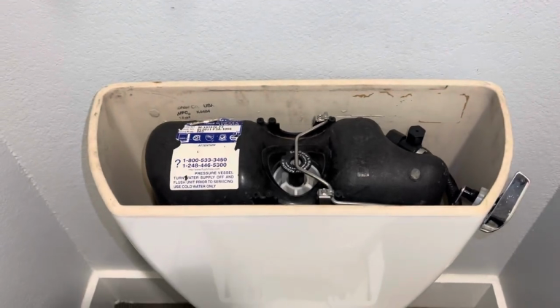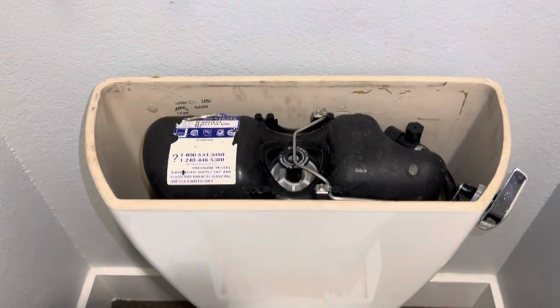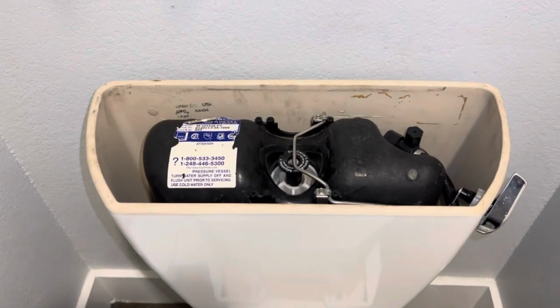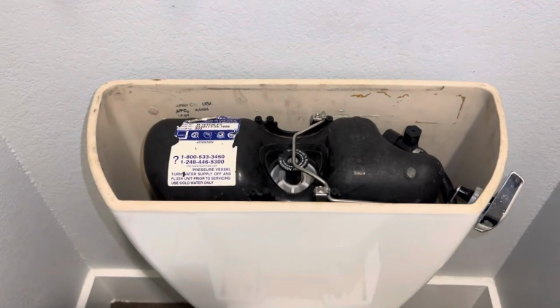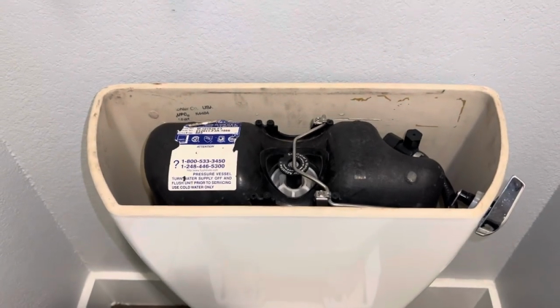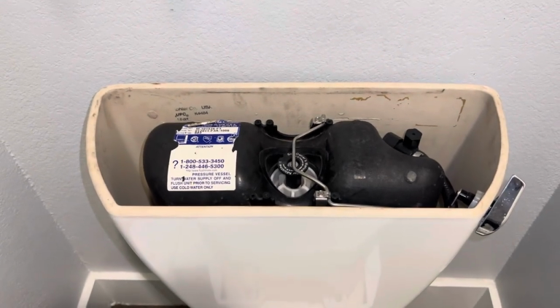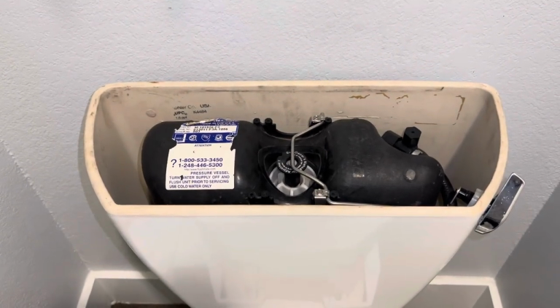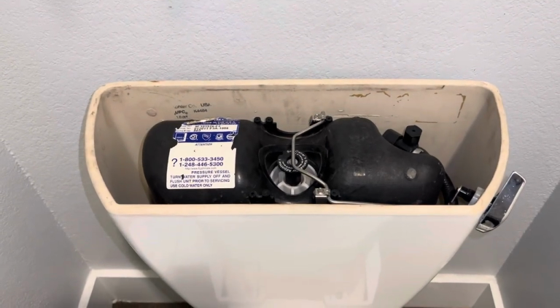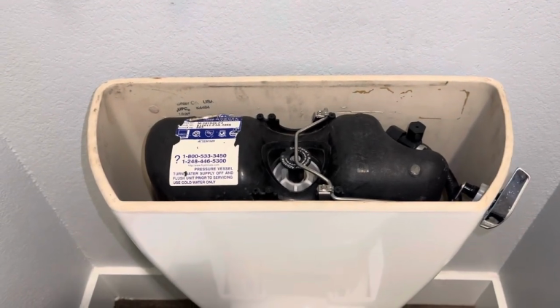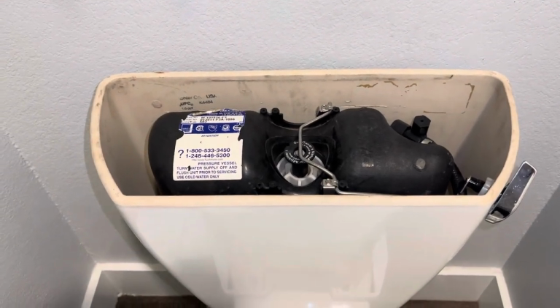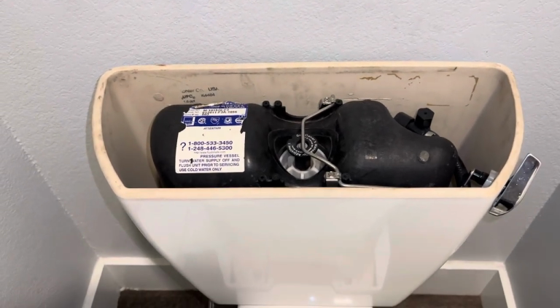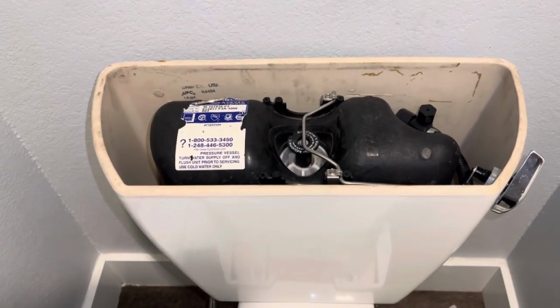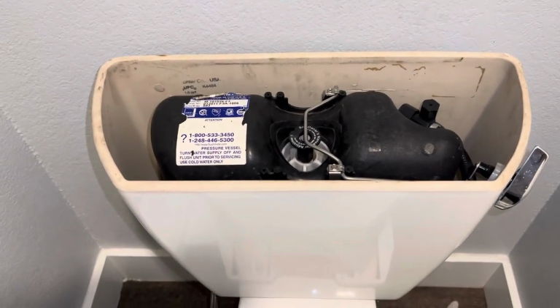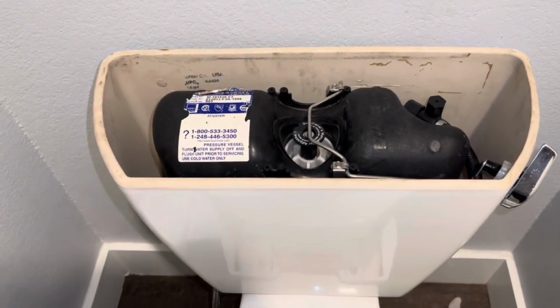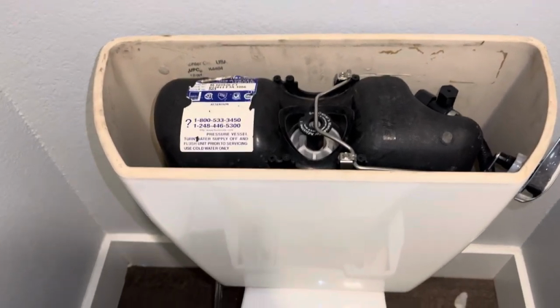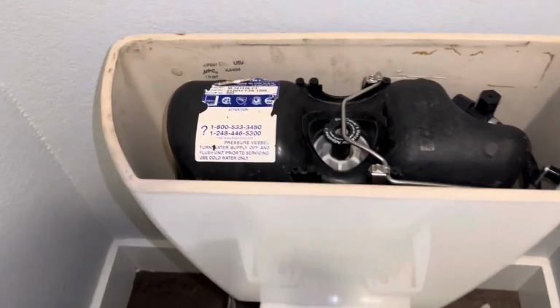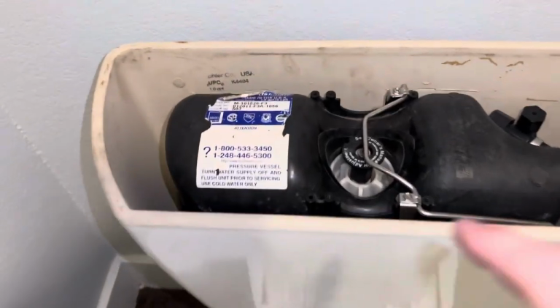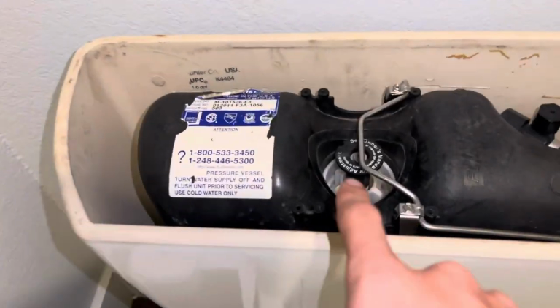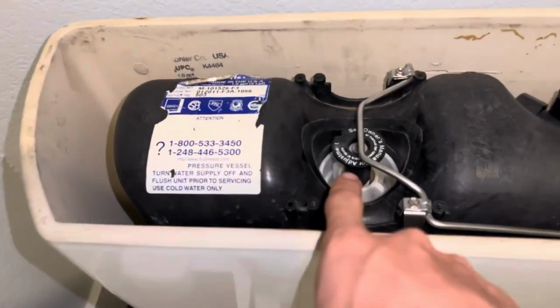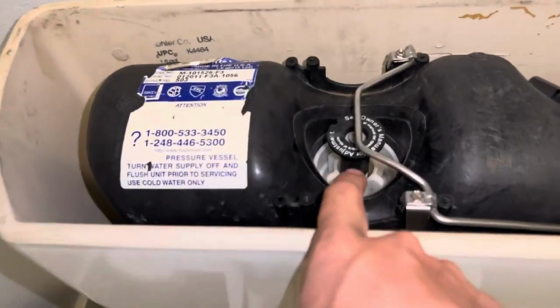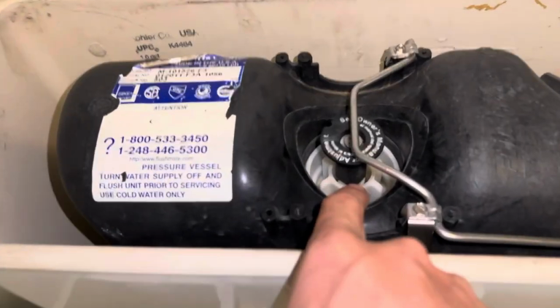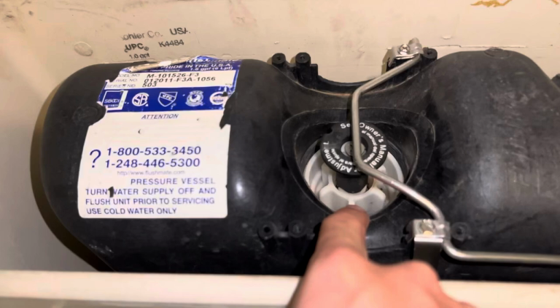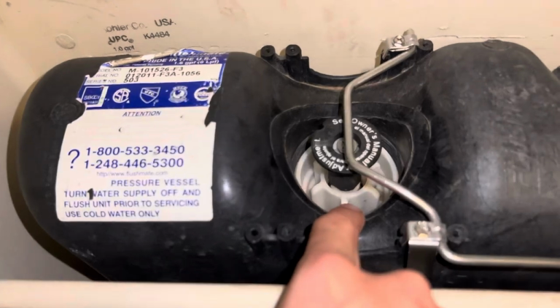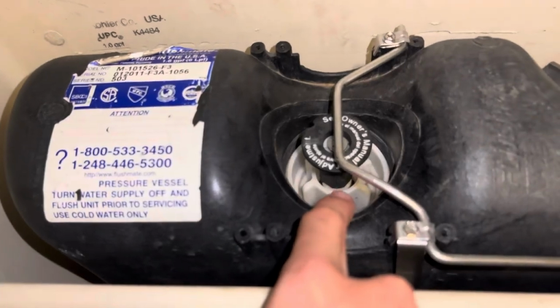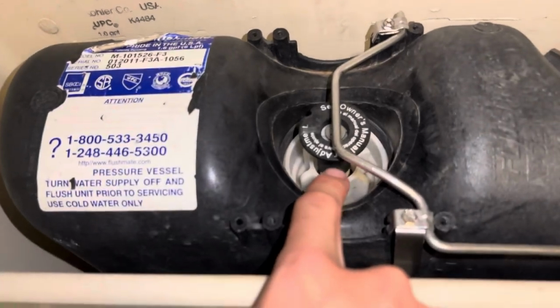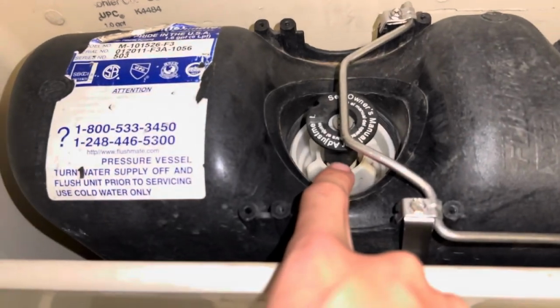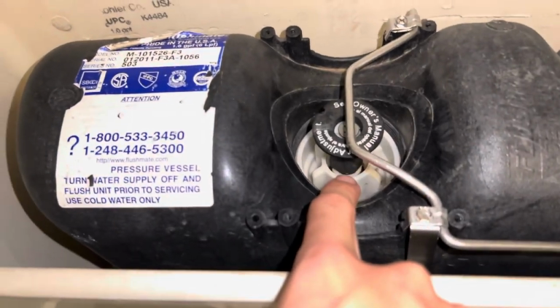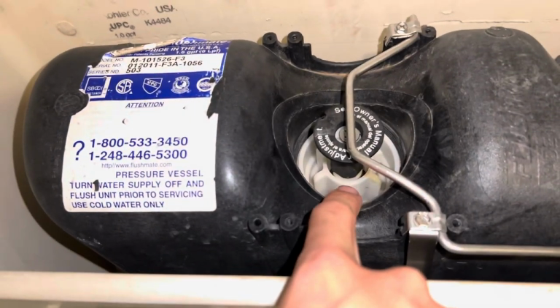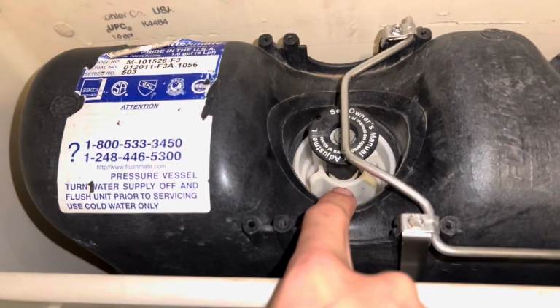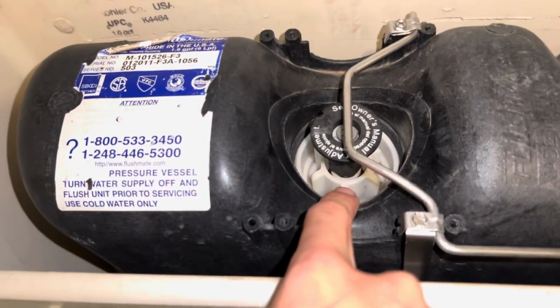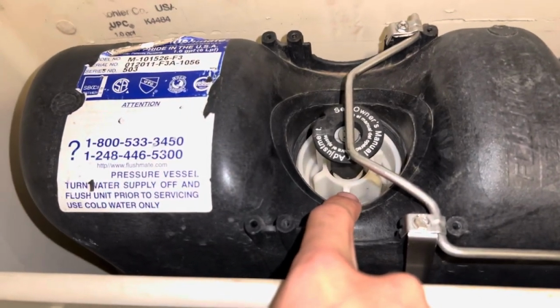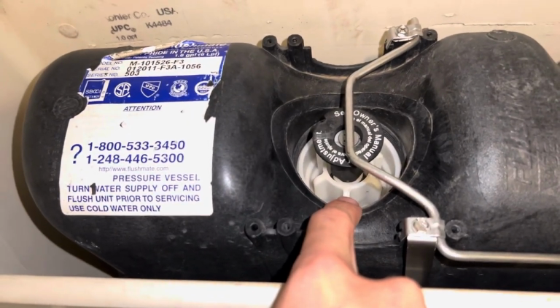Hey guys, B-Tierpomi here. Today I'm going to show y'all how to adjust a Sloan Flushmate actuator.